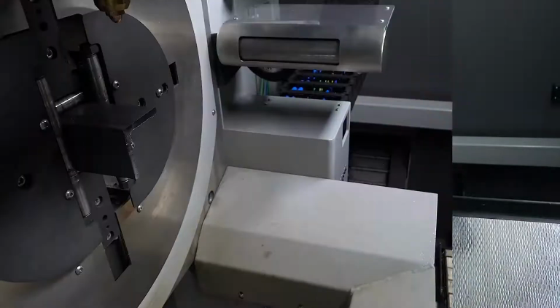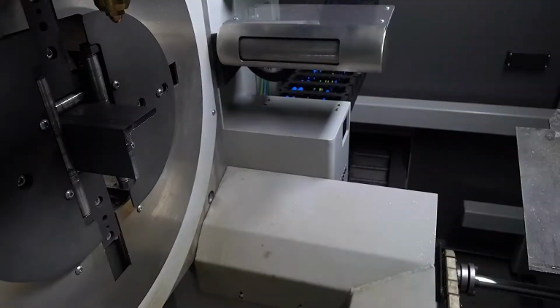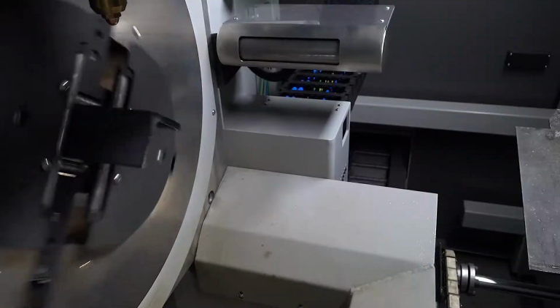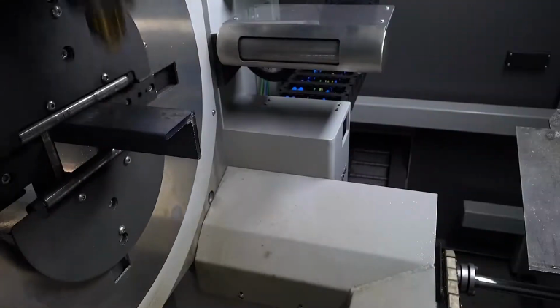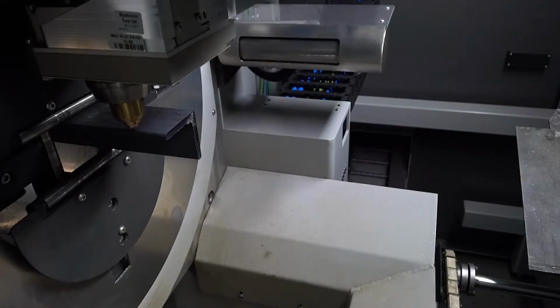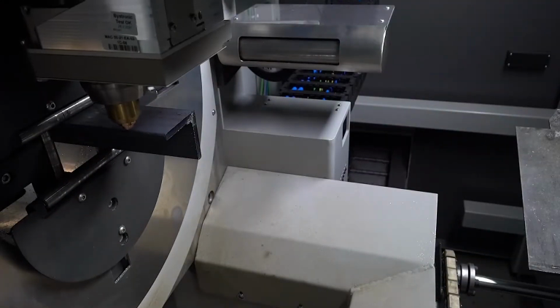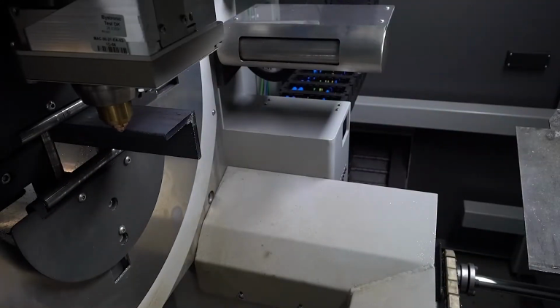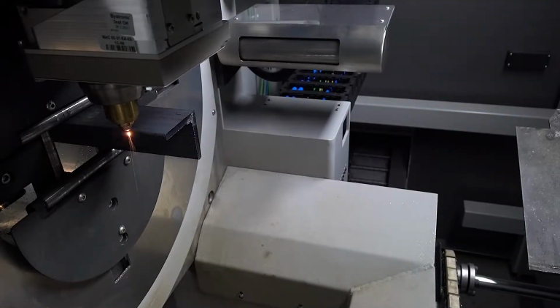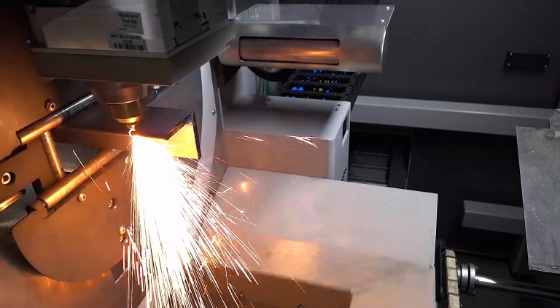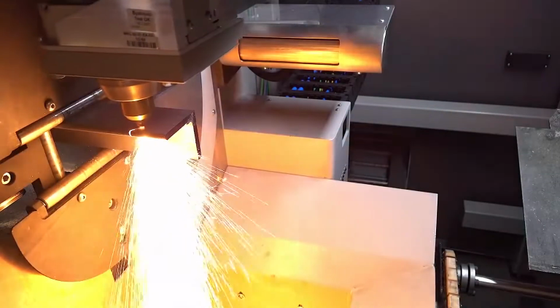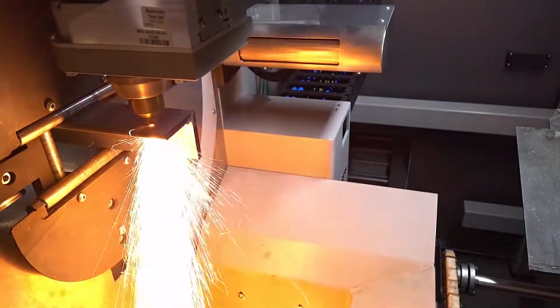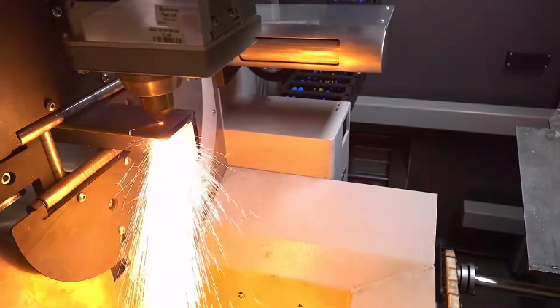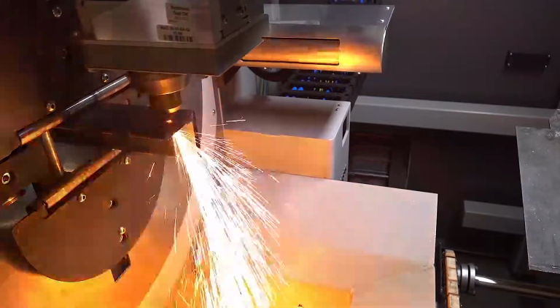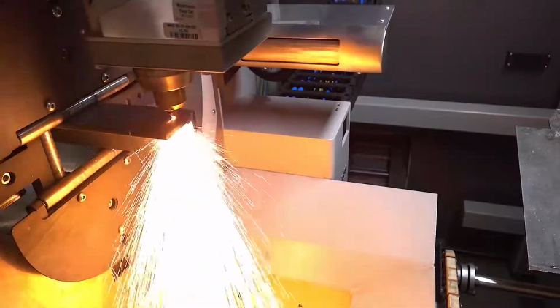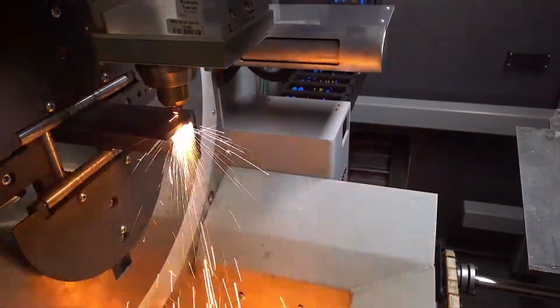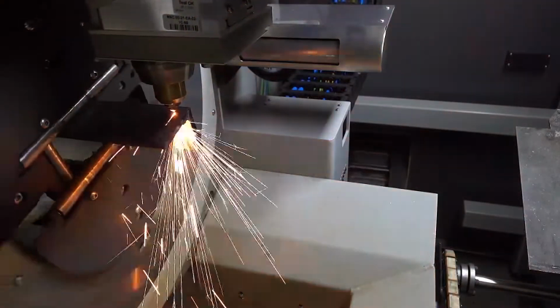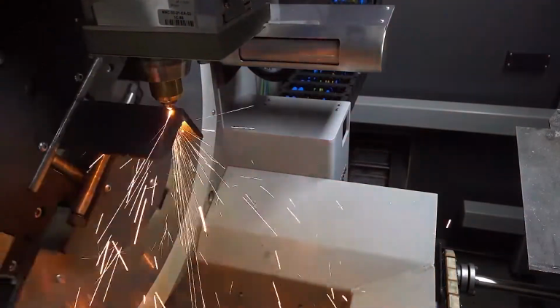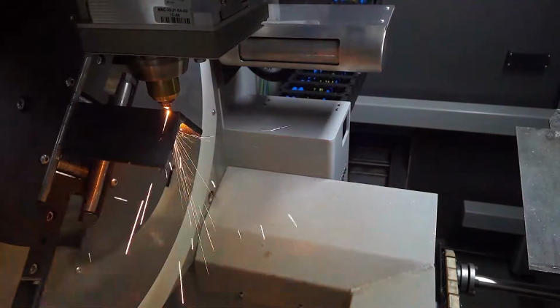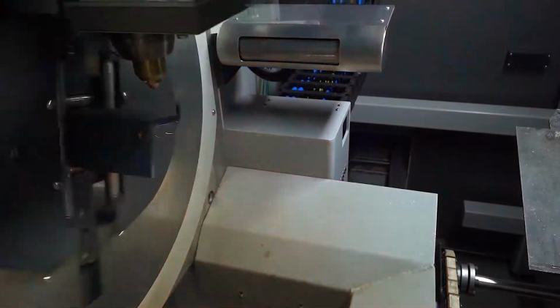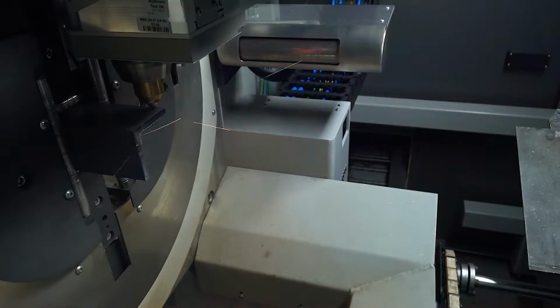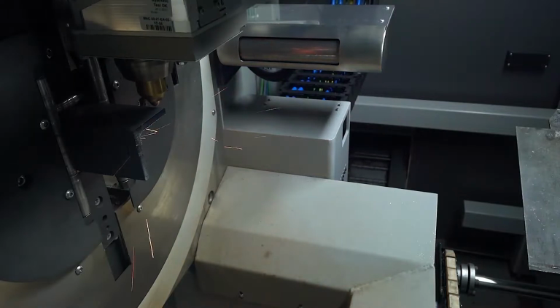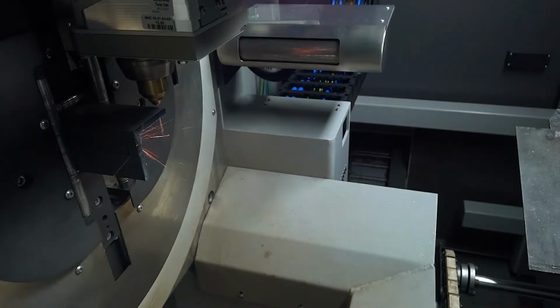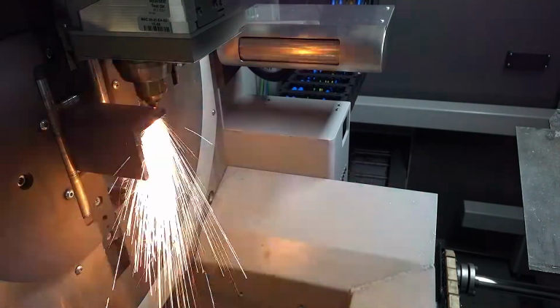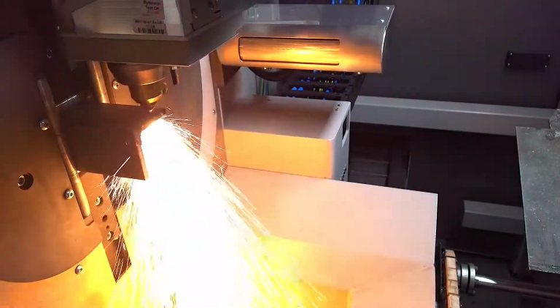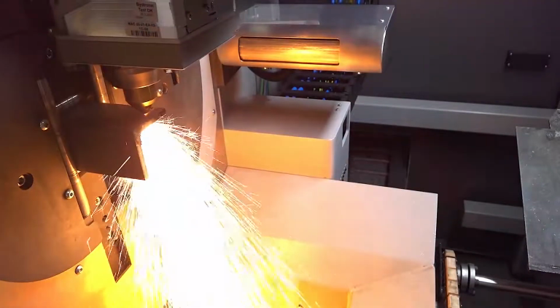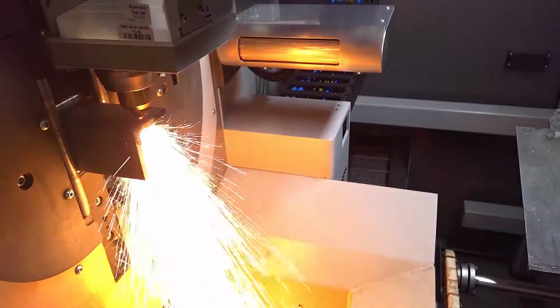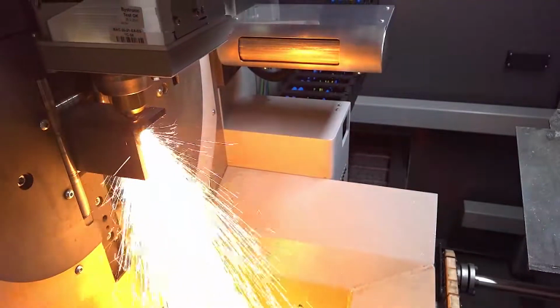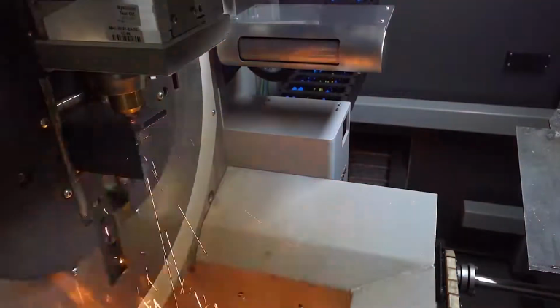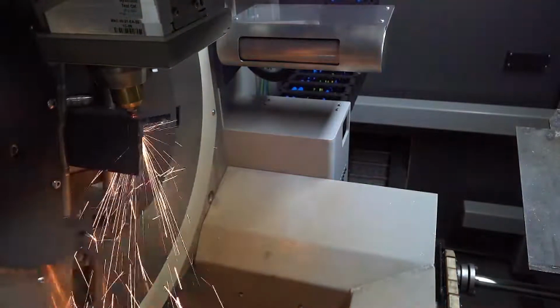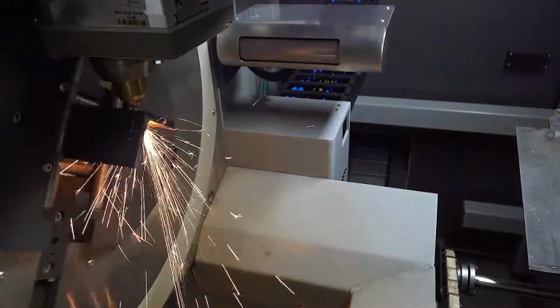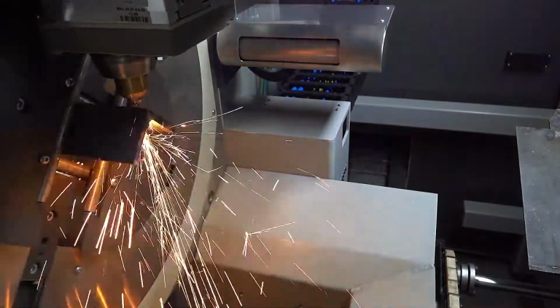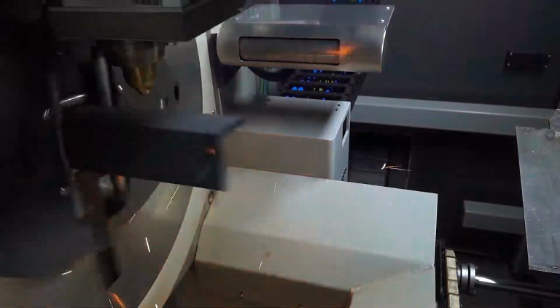B-Tube Star 130 processes also the angle. Like in the following example, on a 50x50x6.